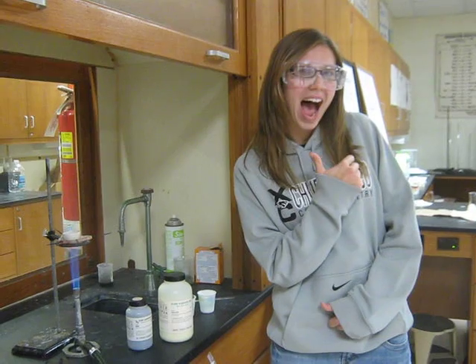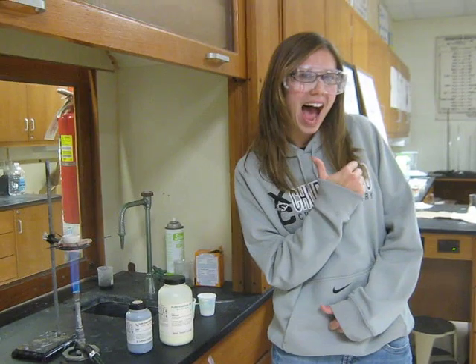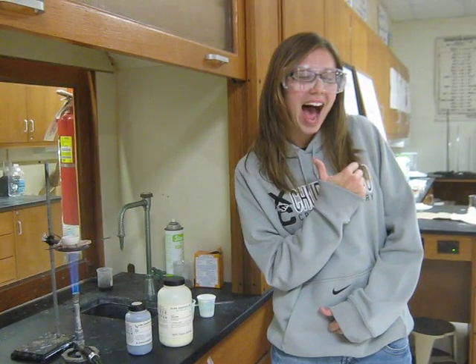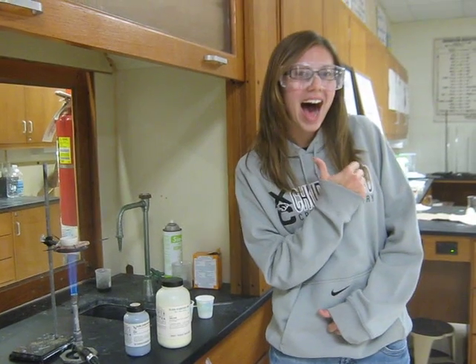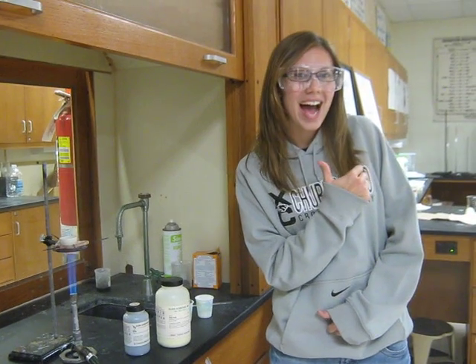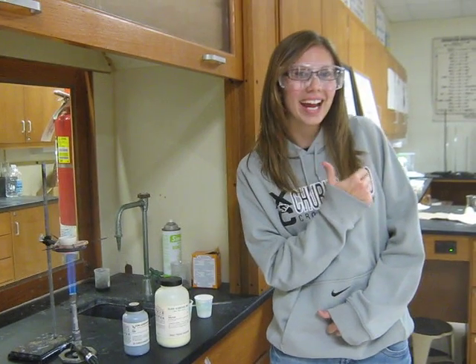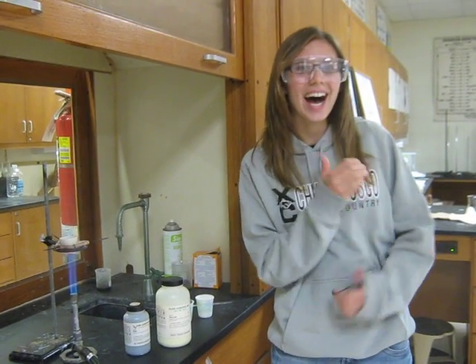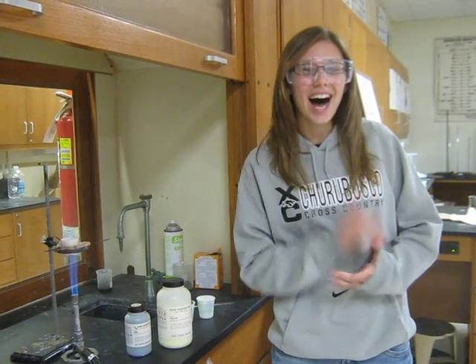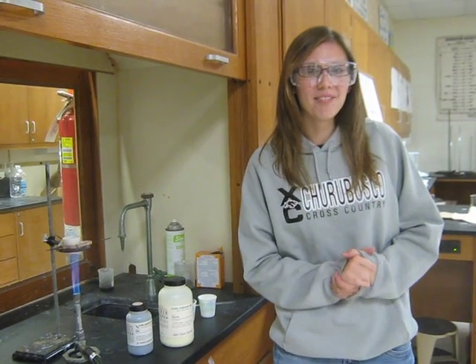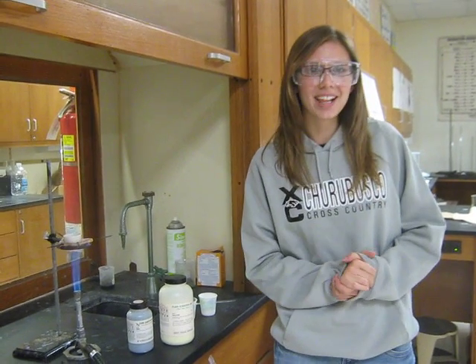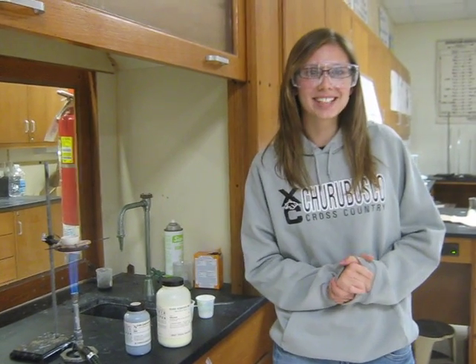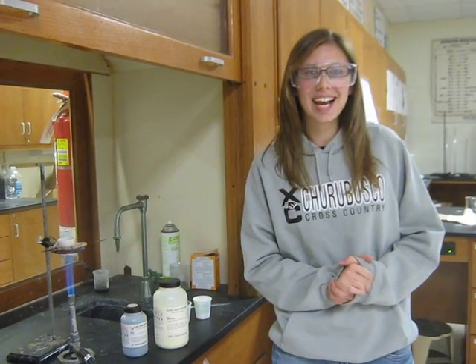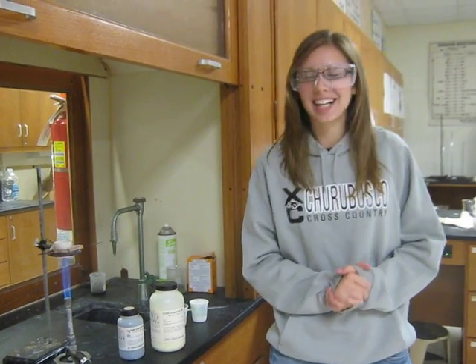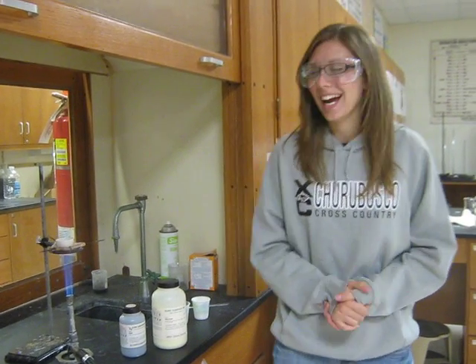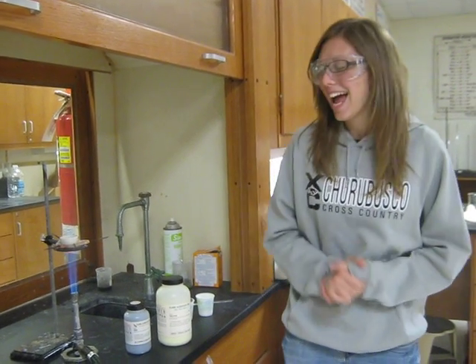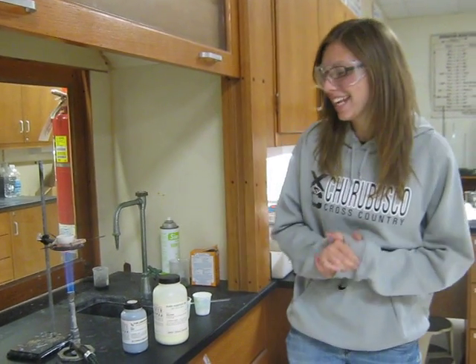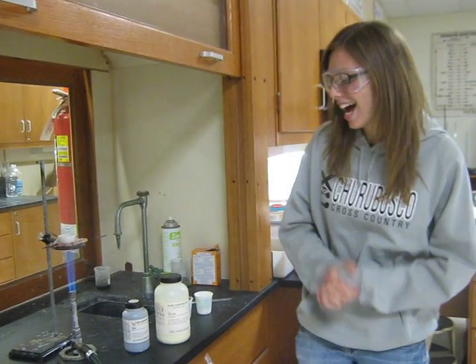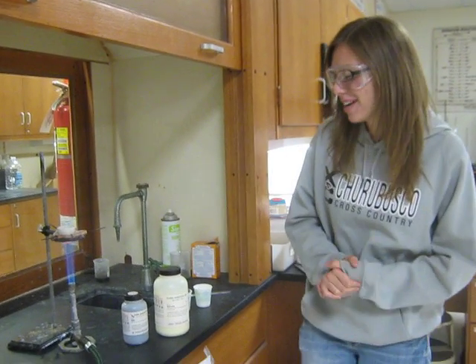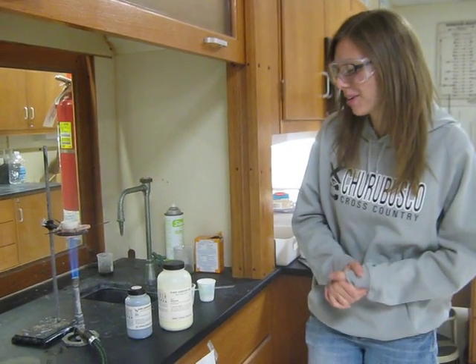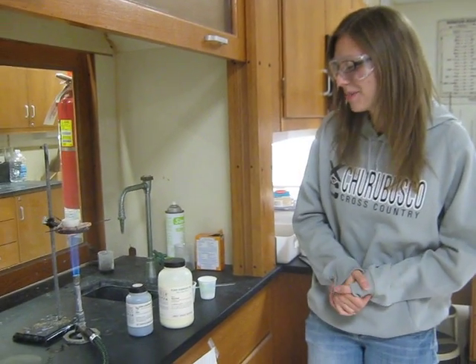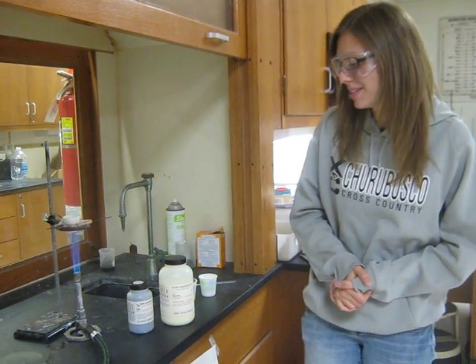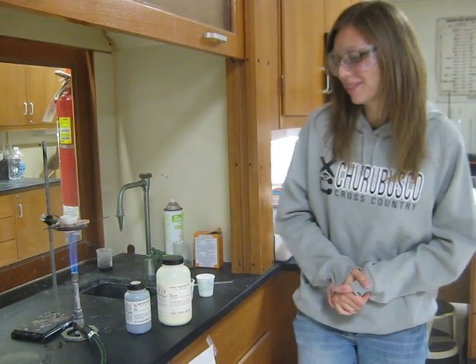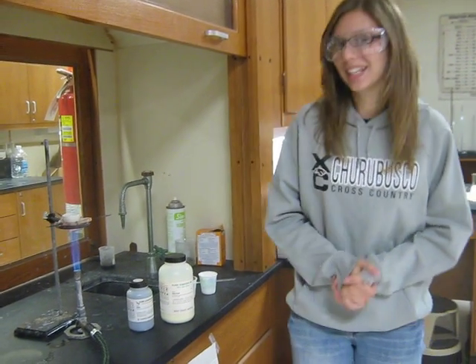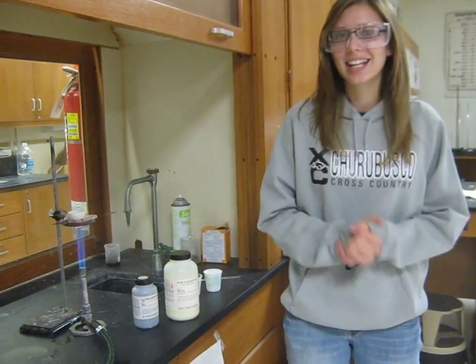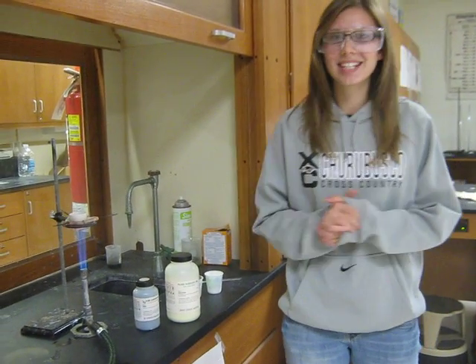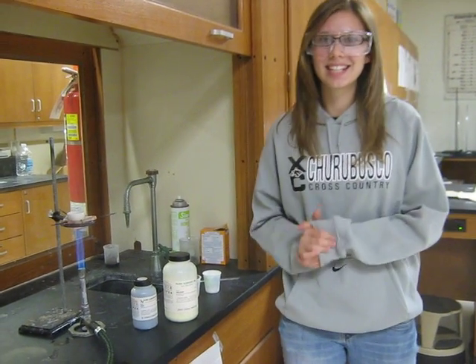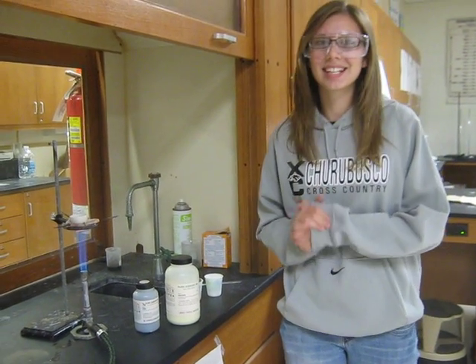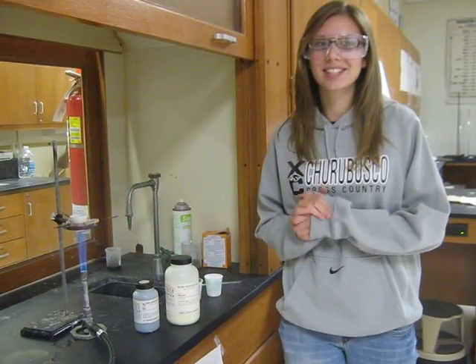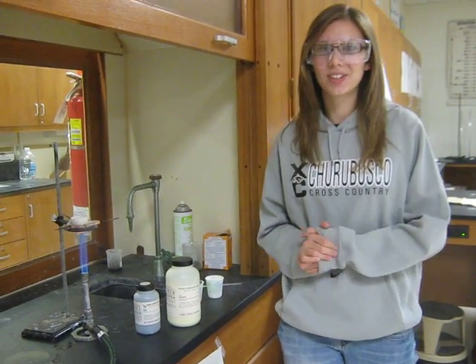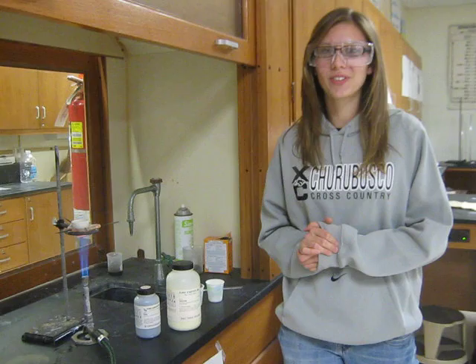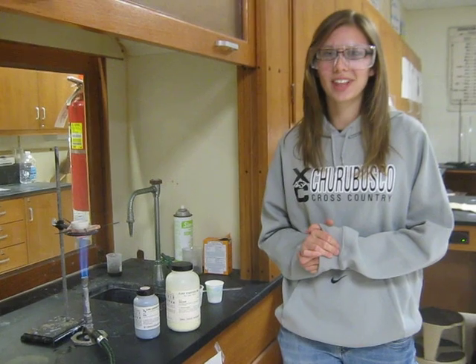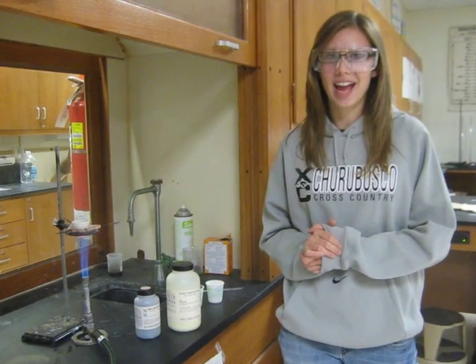Hi, I'm Alex Iyer, and I'm going to be doing the Zinc and Sulfur Lab.